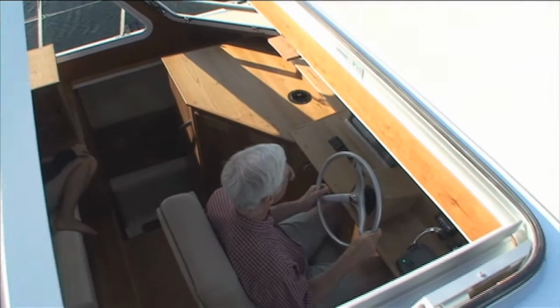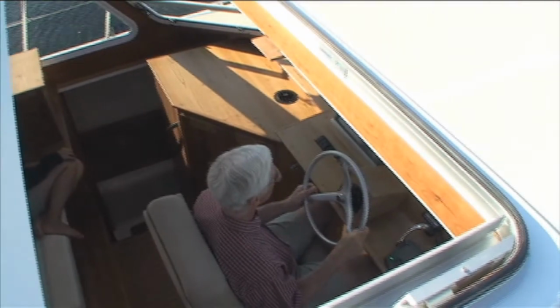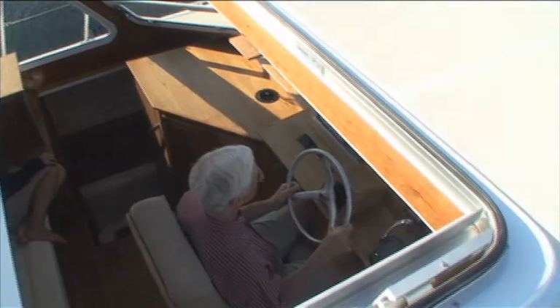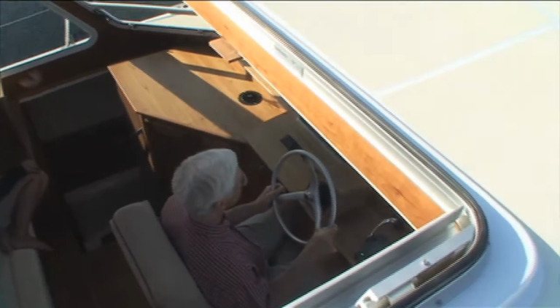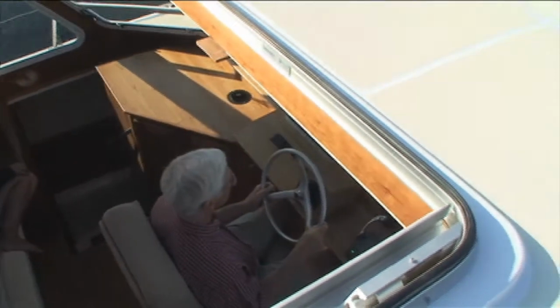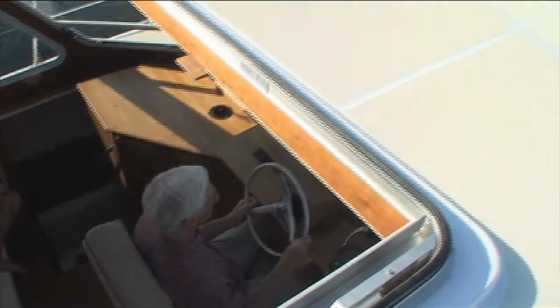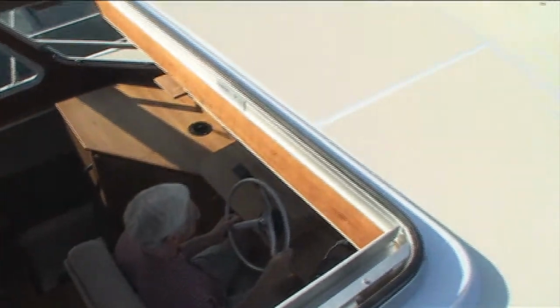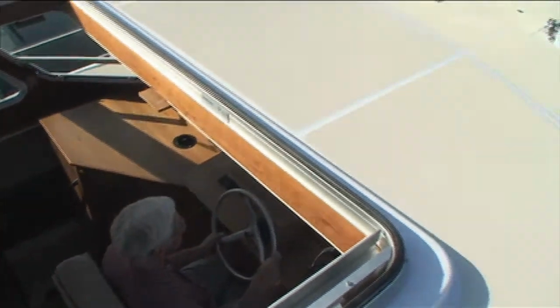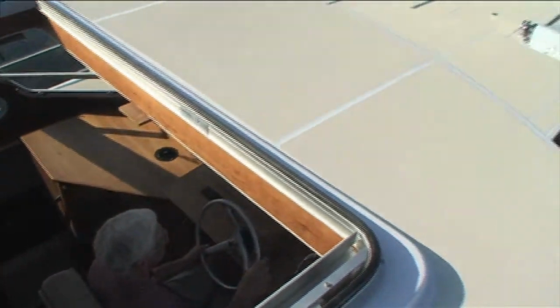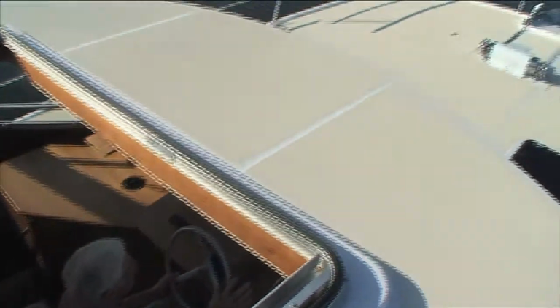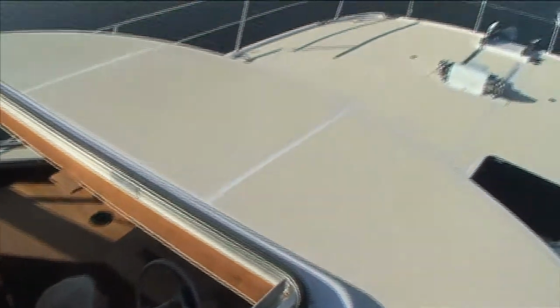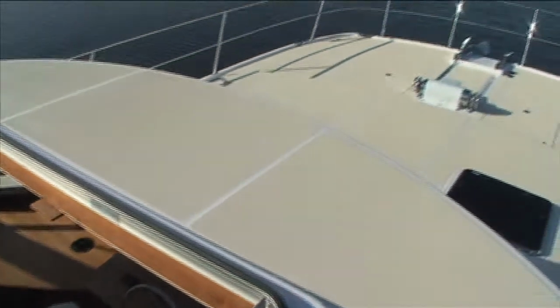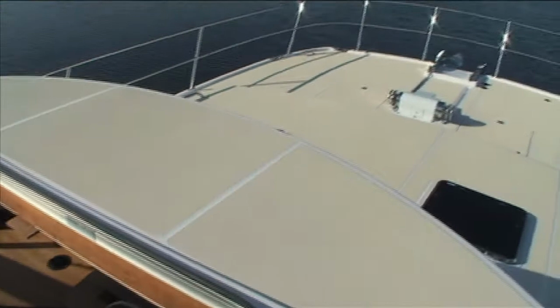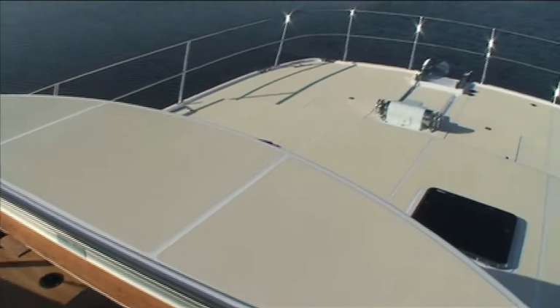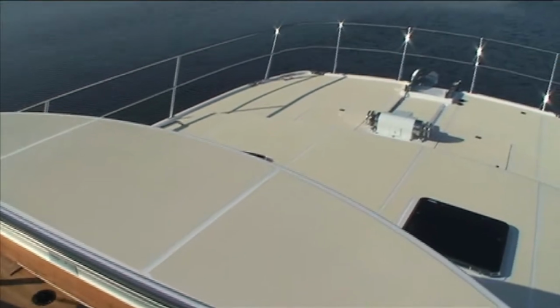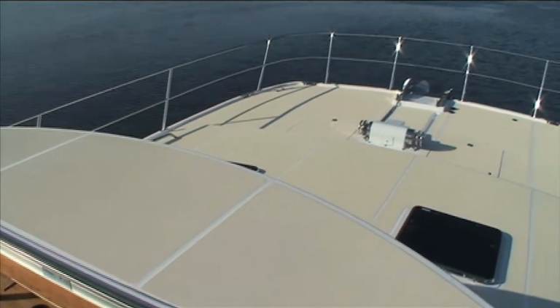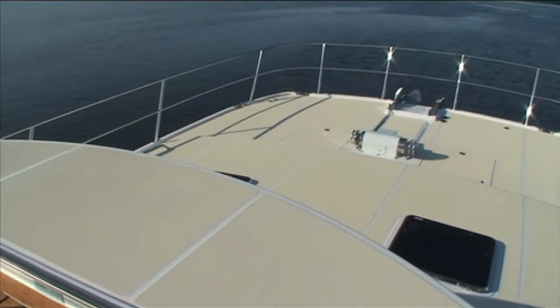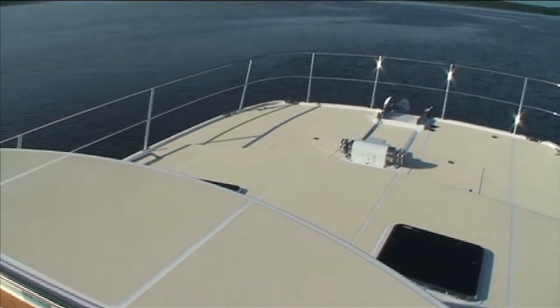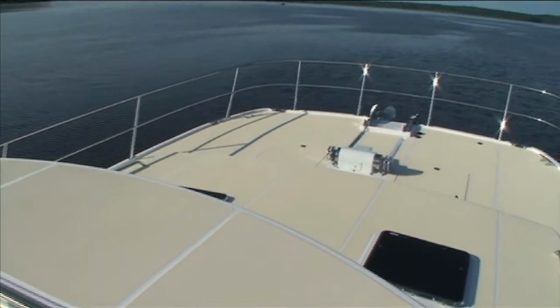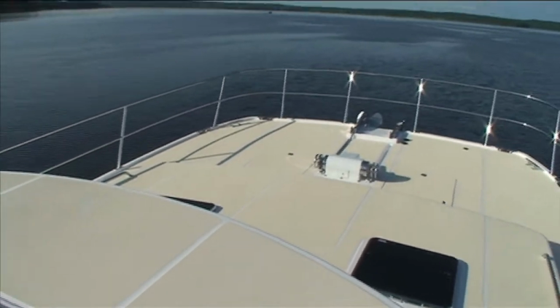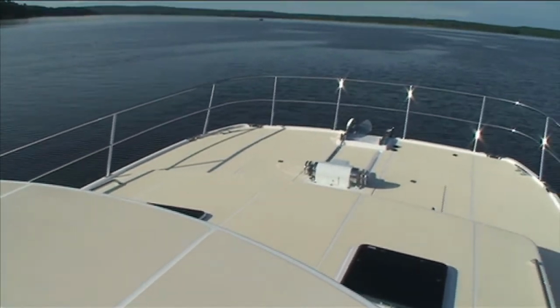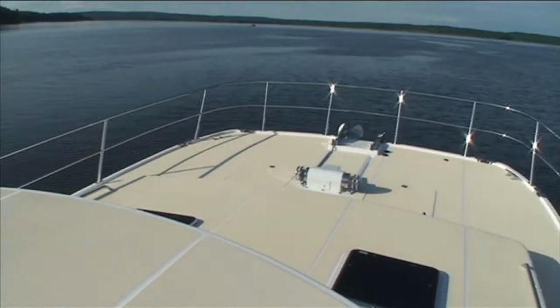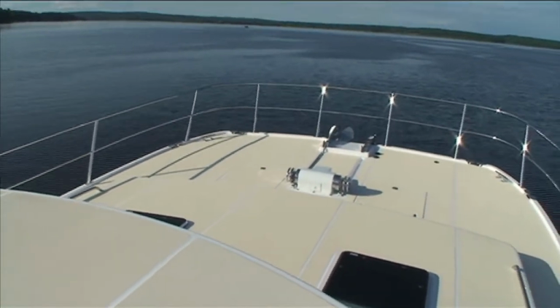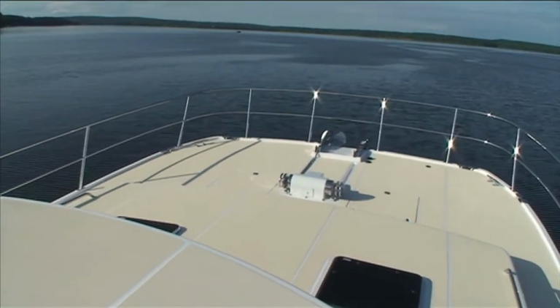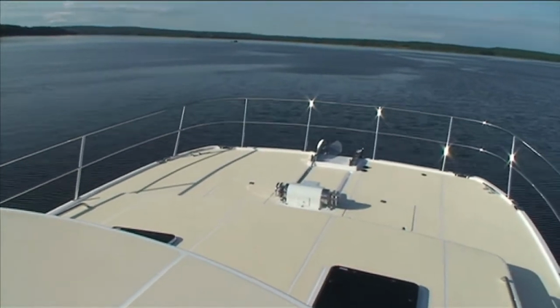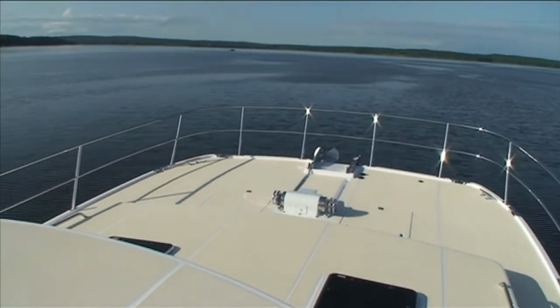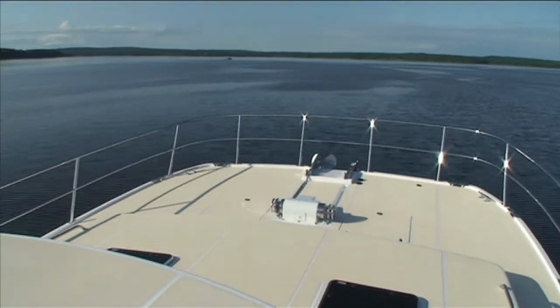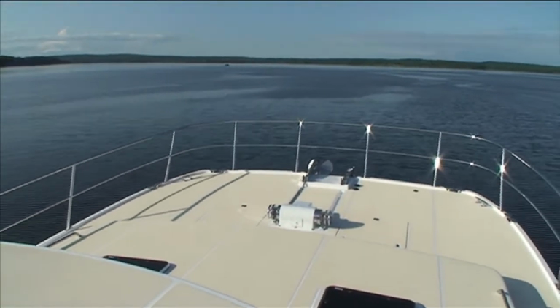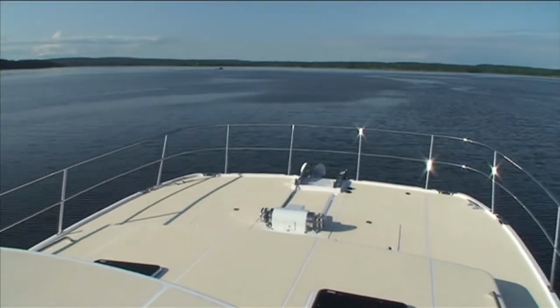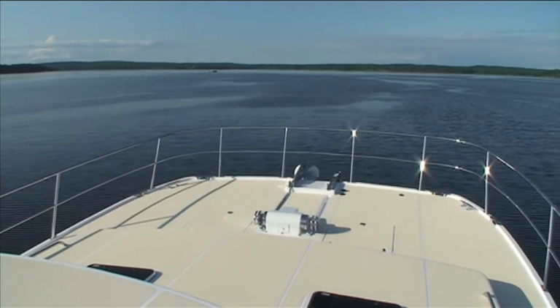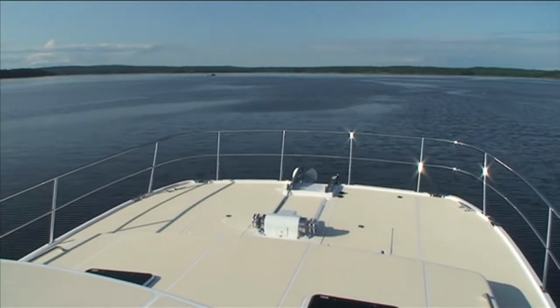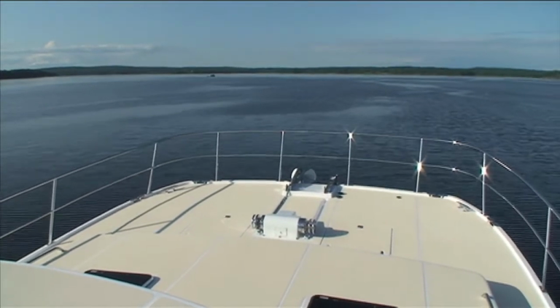The hulls and the deck are built in molds, but all of the pilot house area can be customized to meet the owner's requirements.